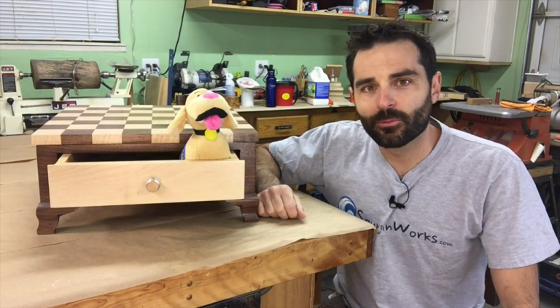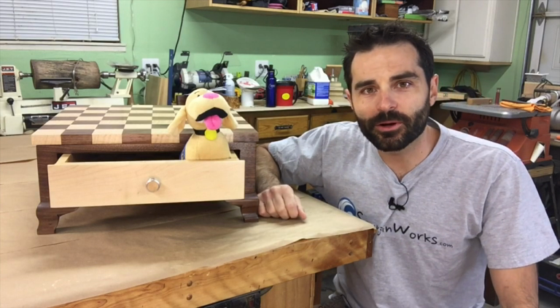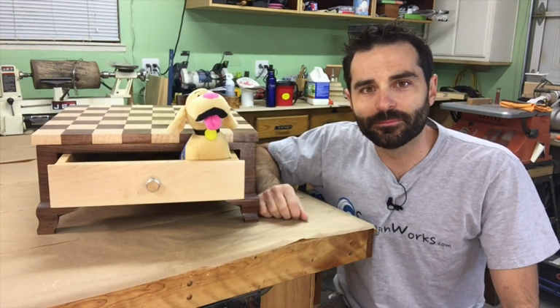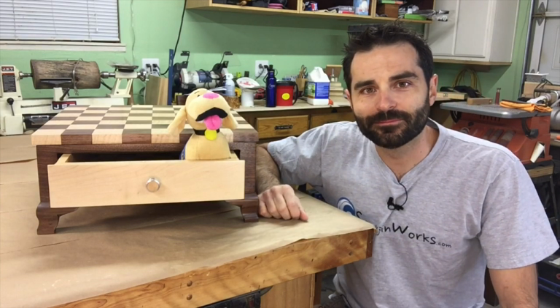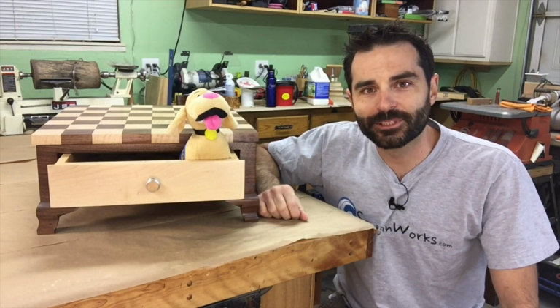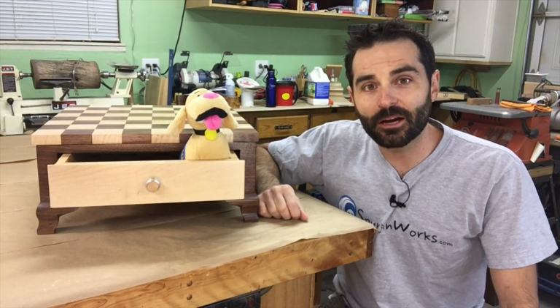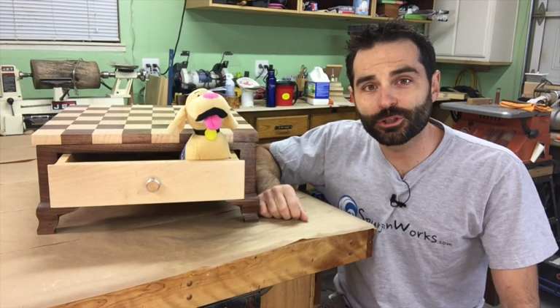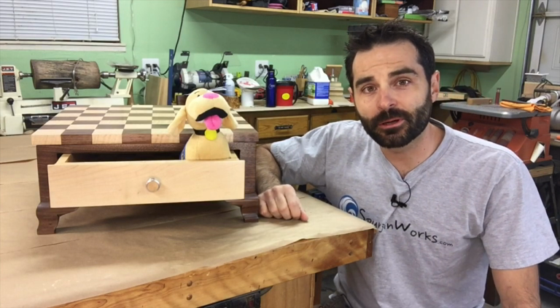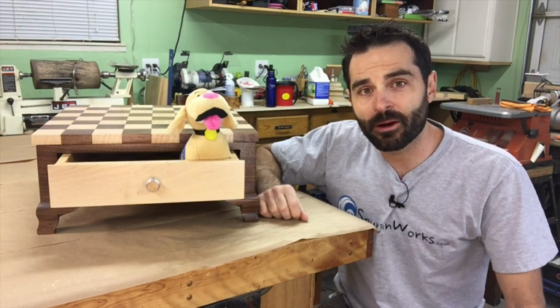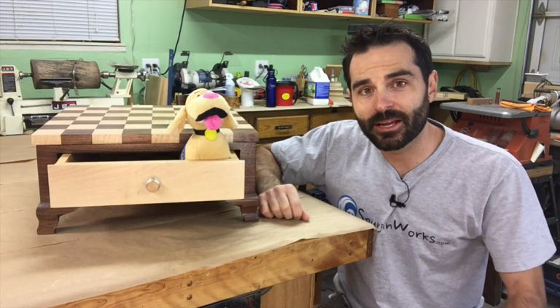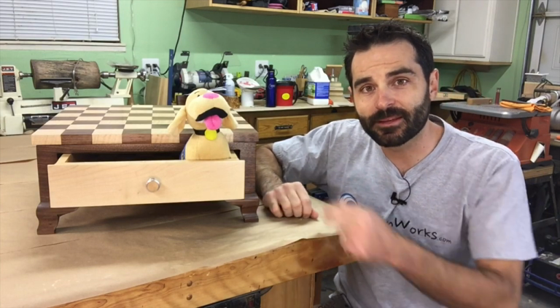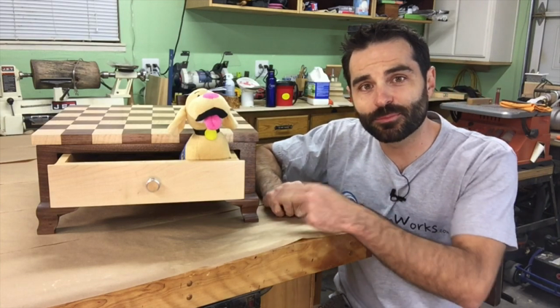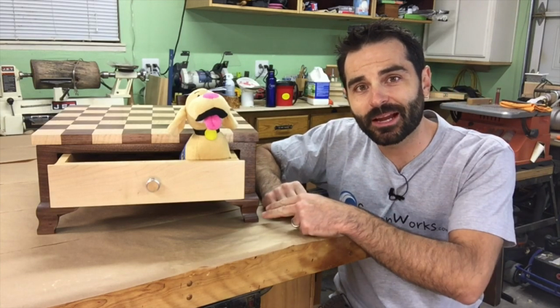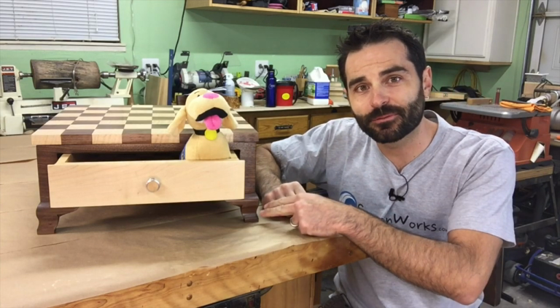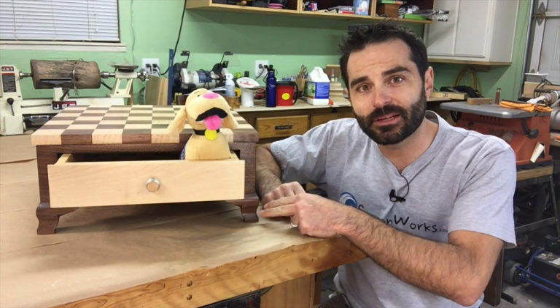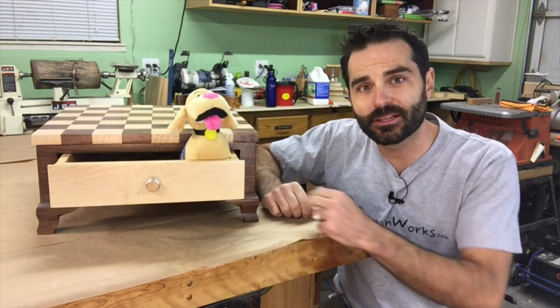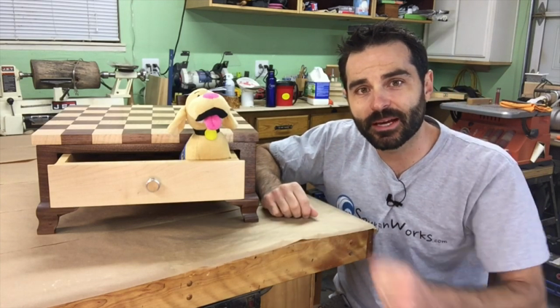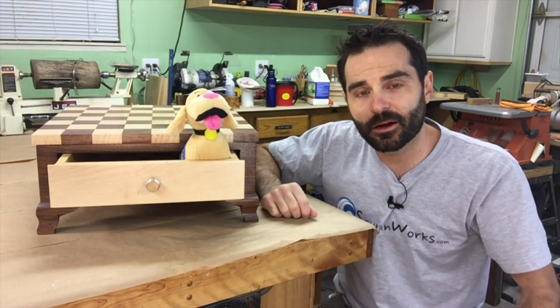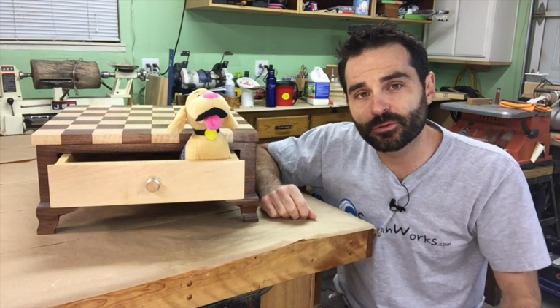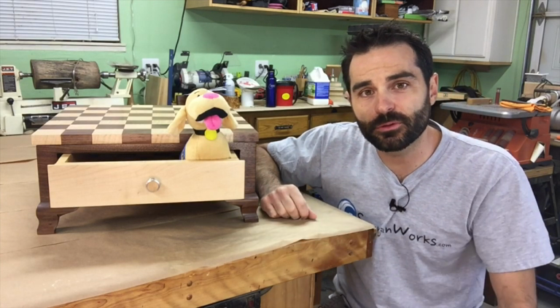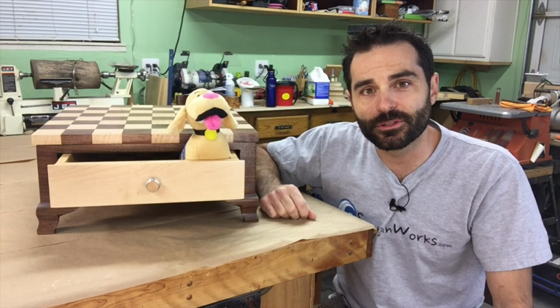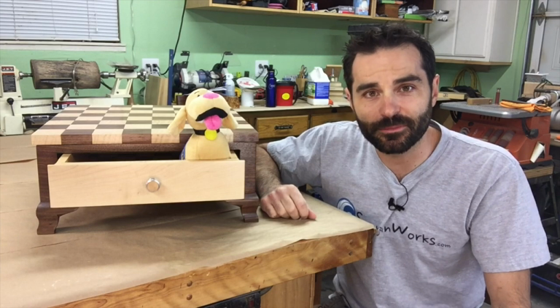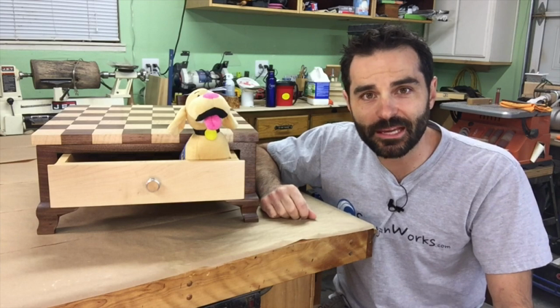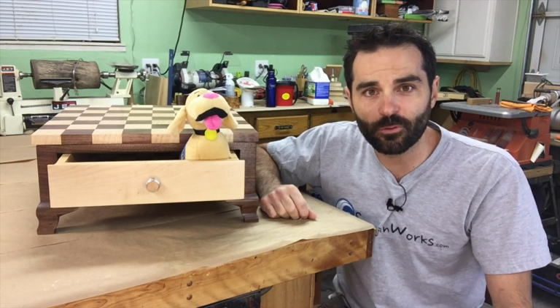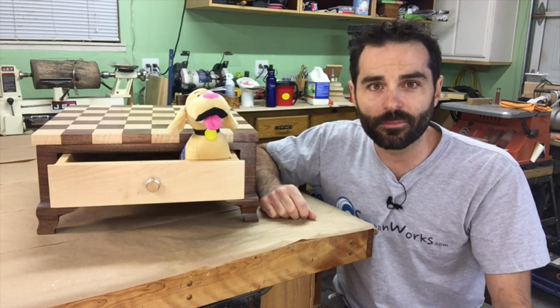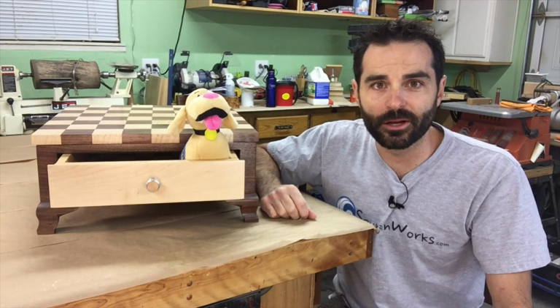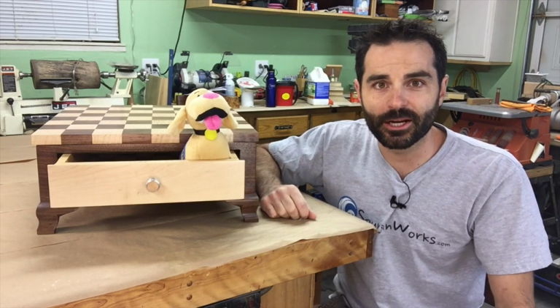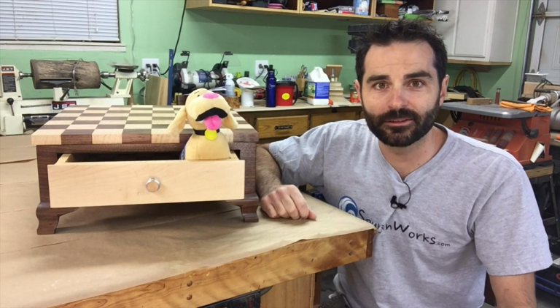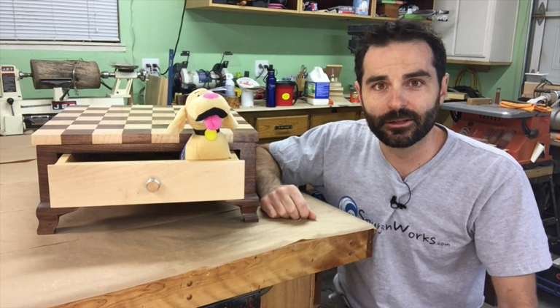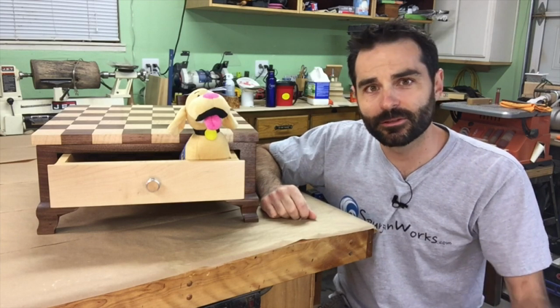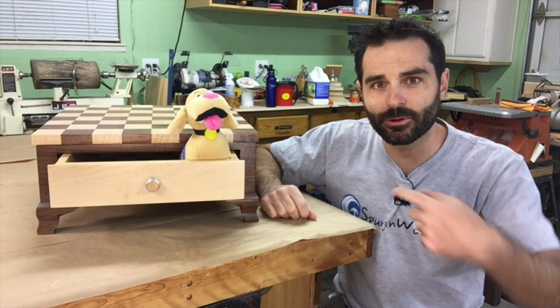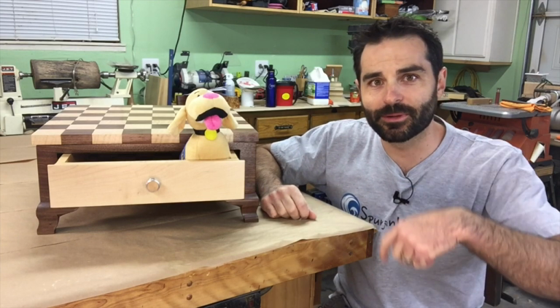Welcome! Today I'll show you how I made these bracket feet as my contribution to the Make It Forward project. Join me.